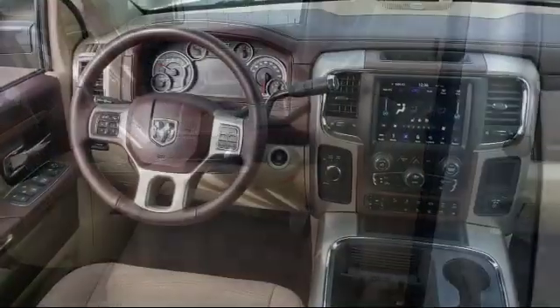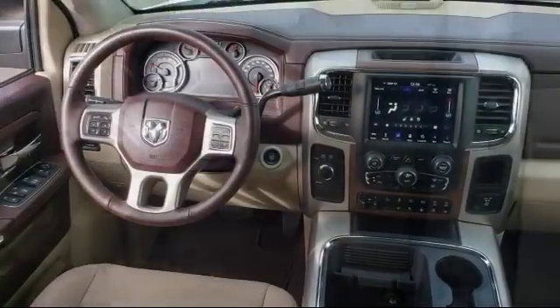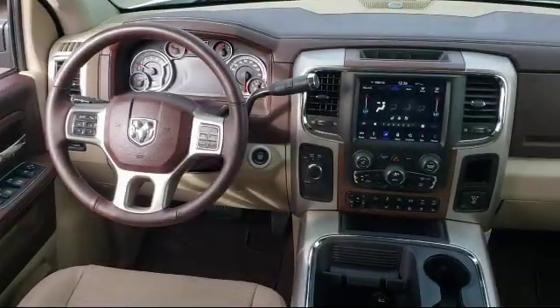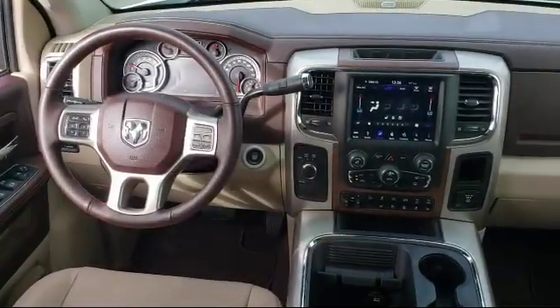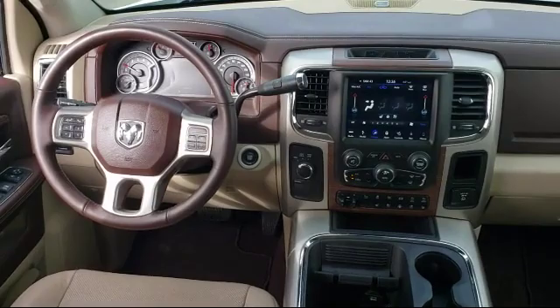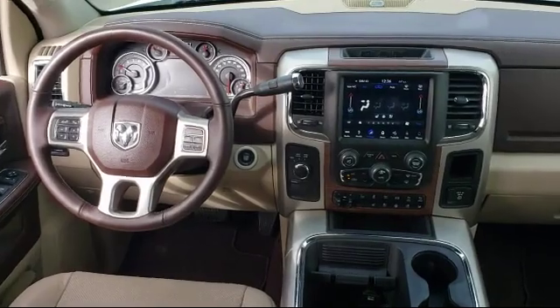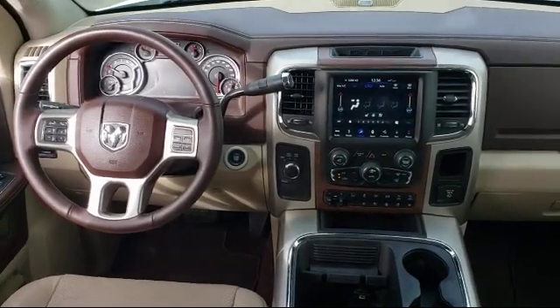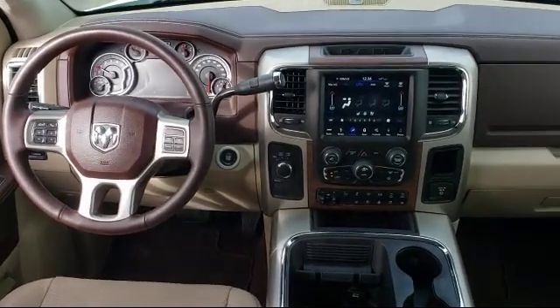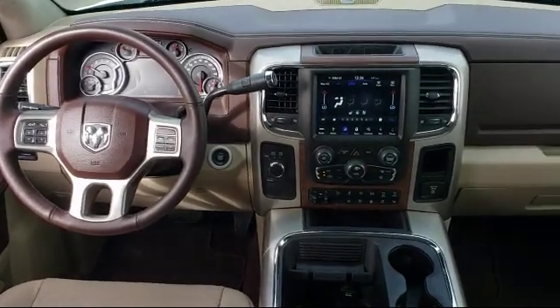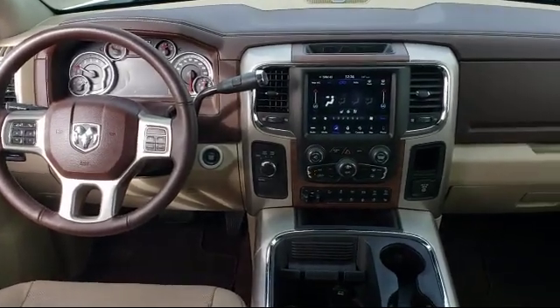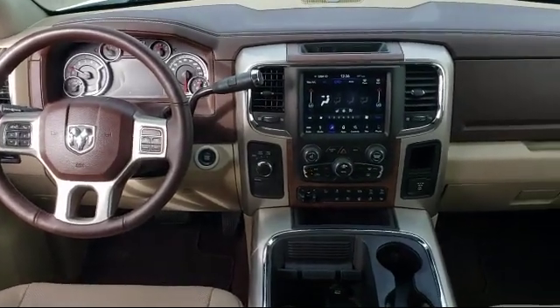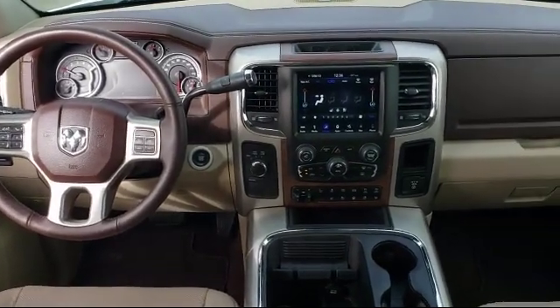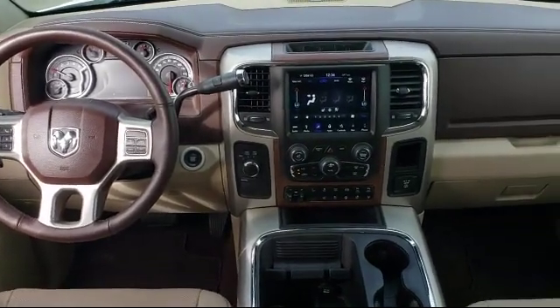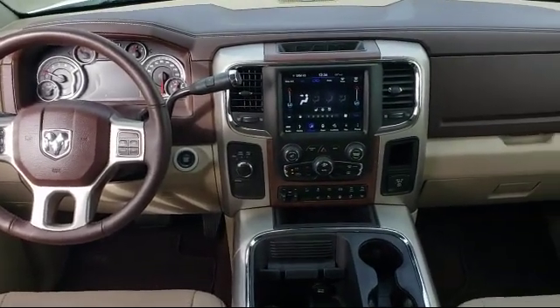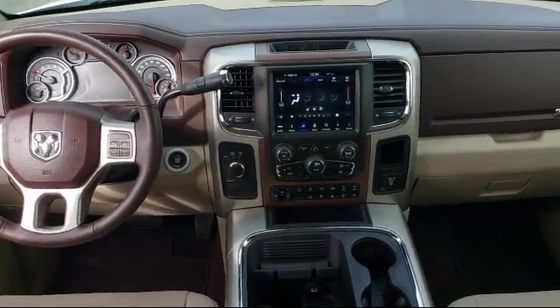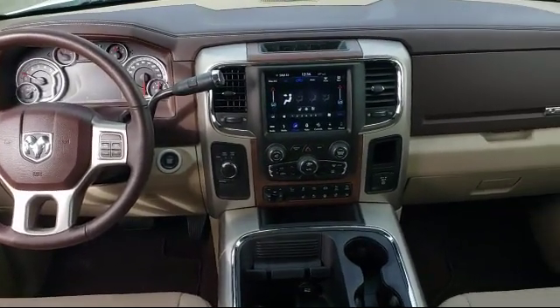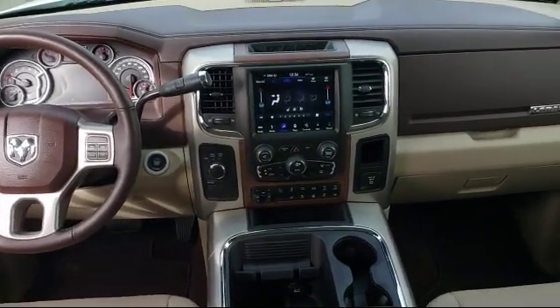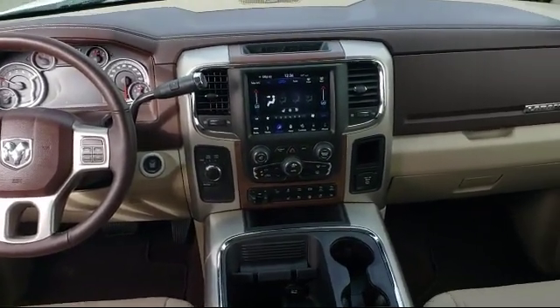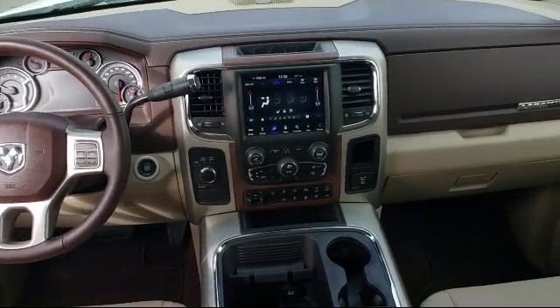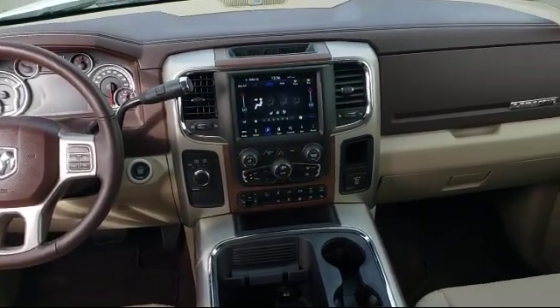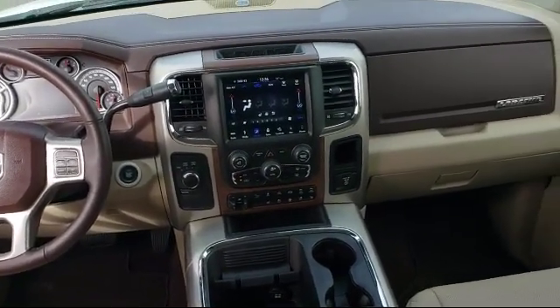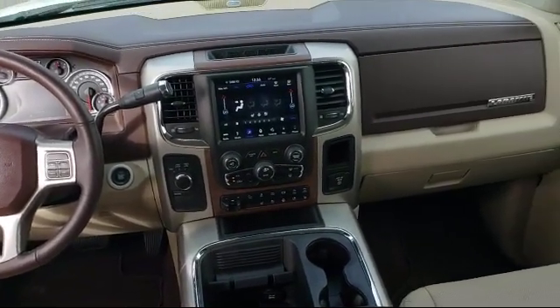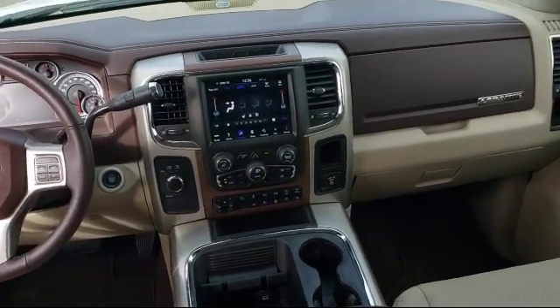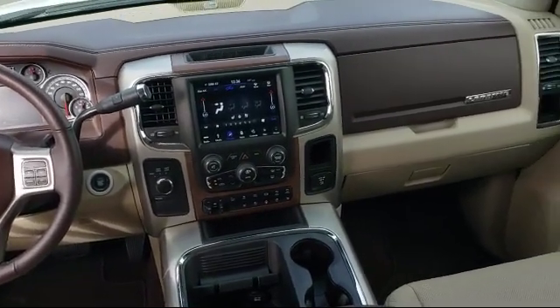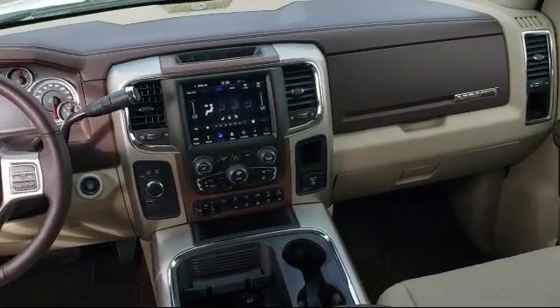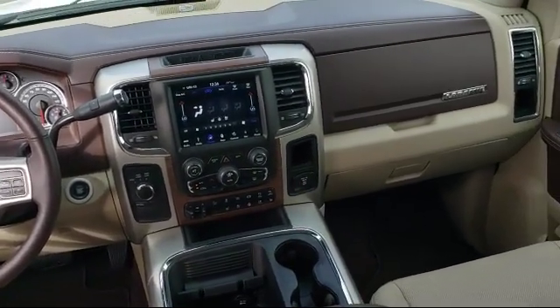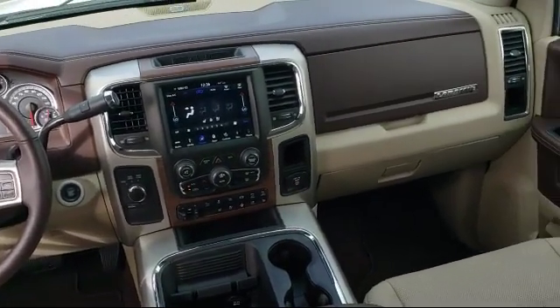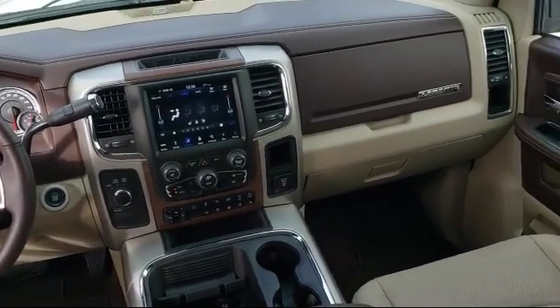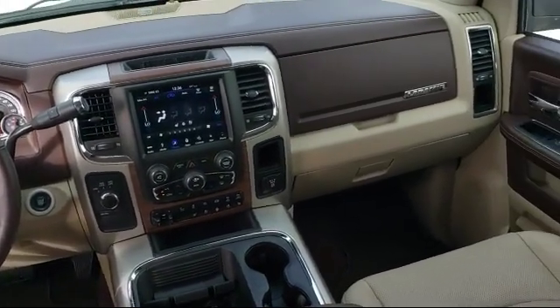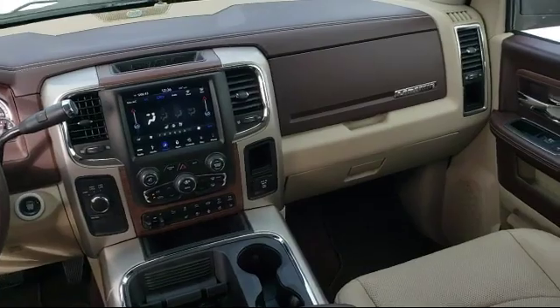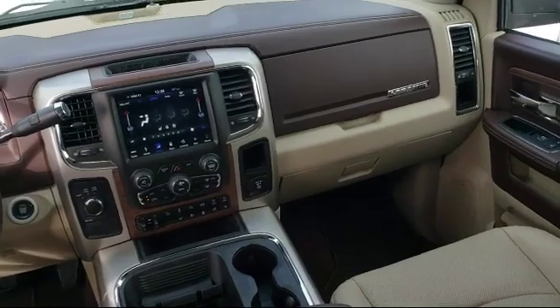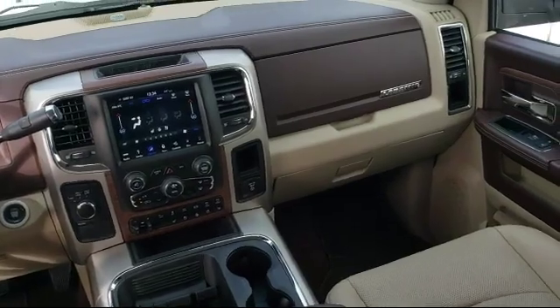Please ask about our exclusive powertrain plus 90-day warranty — one of the best complimentary warranties in the business.